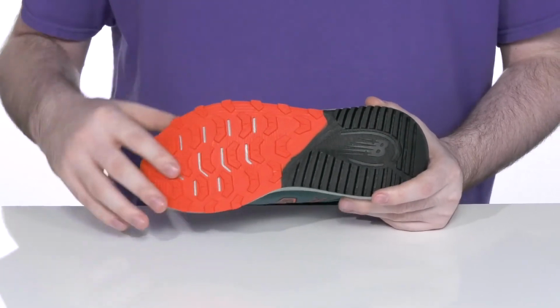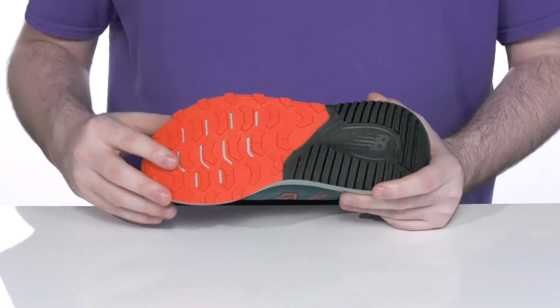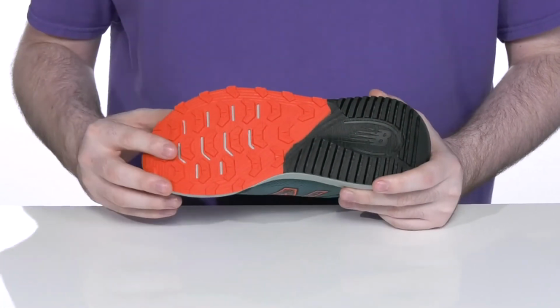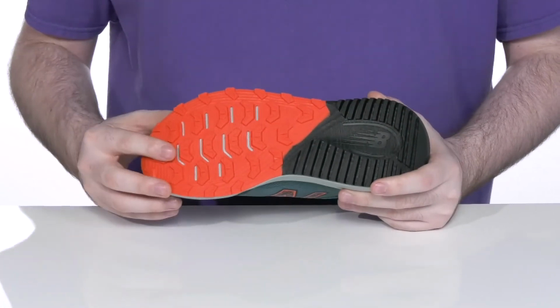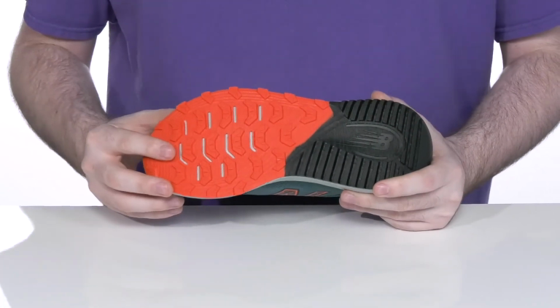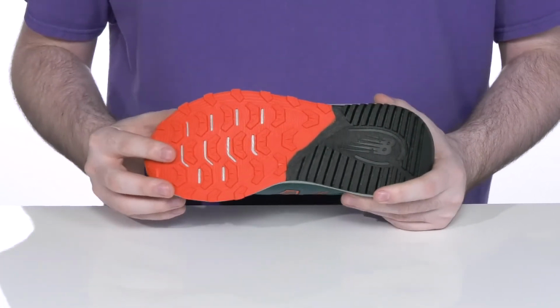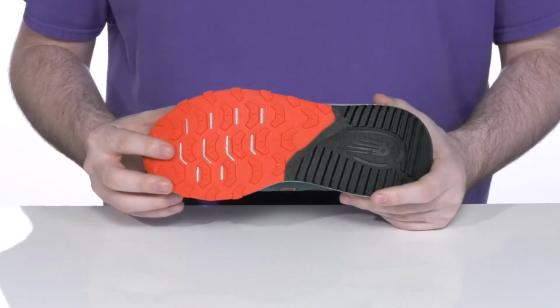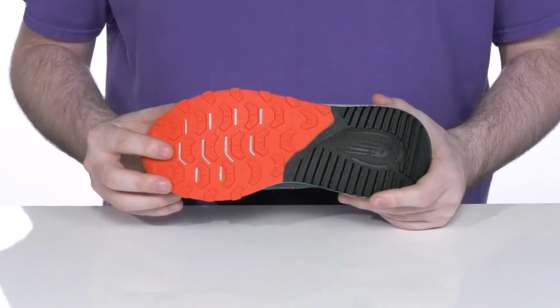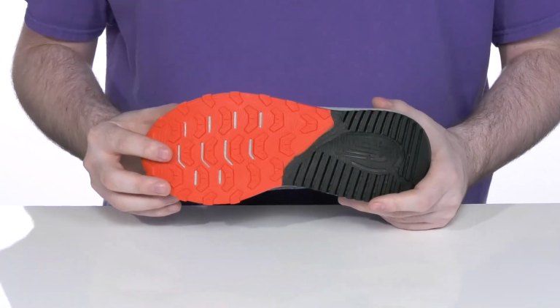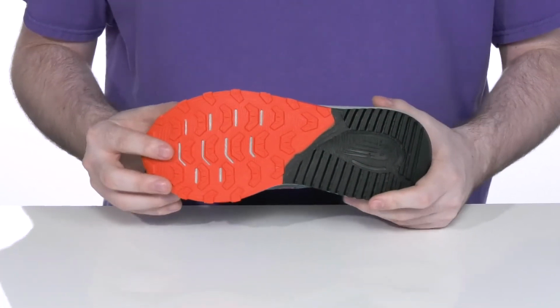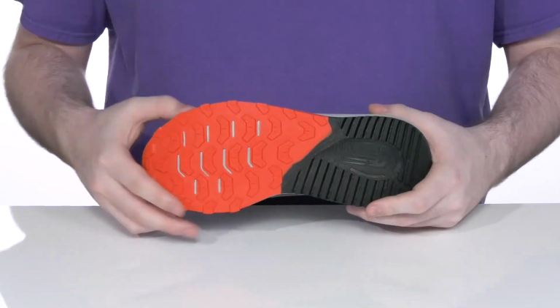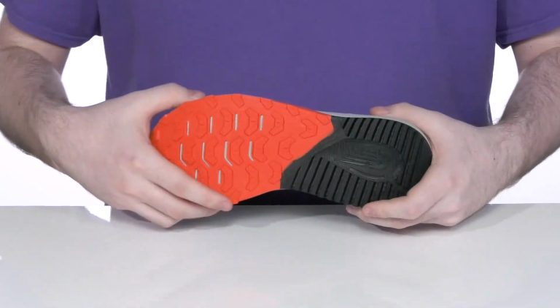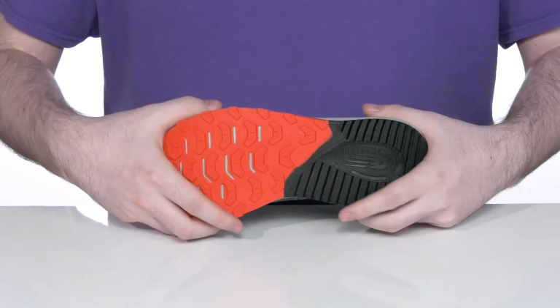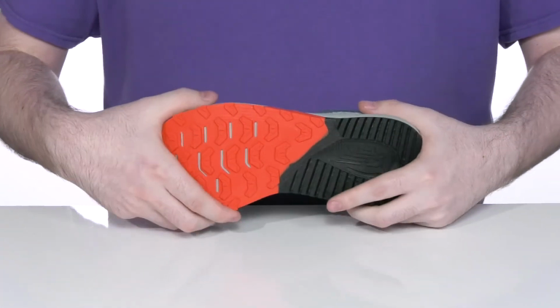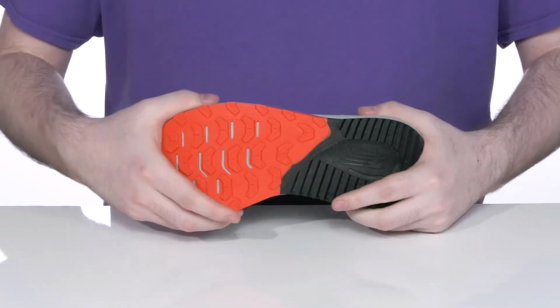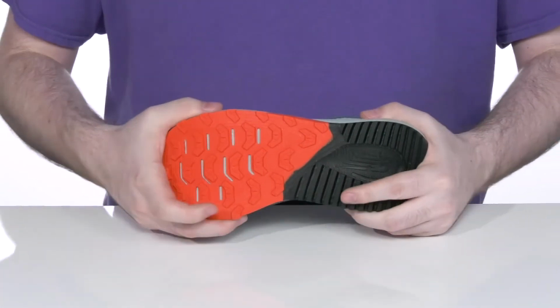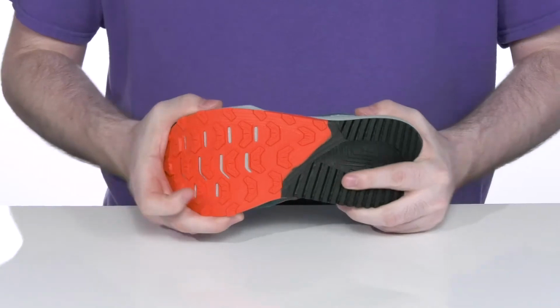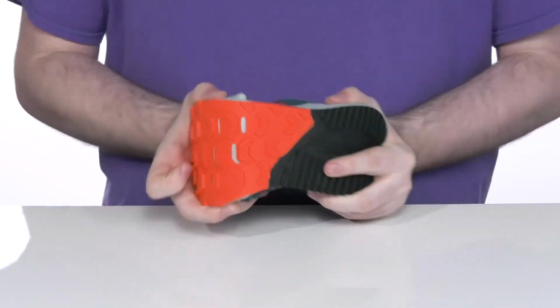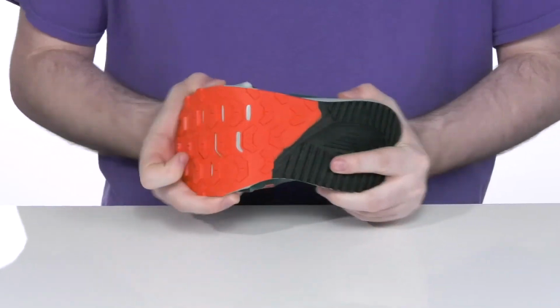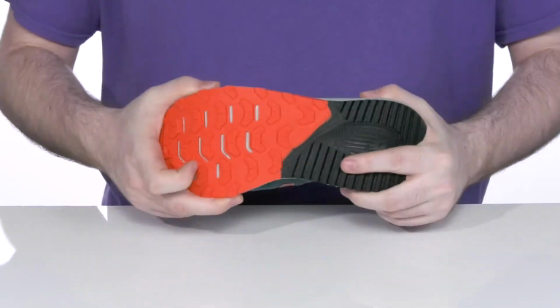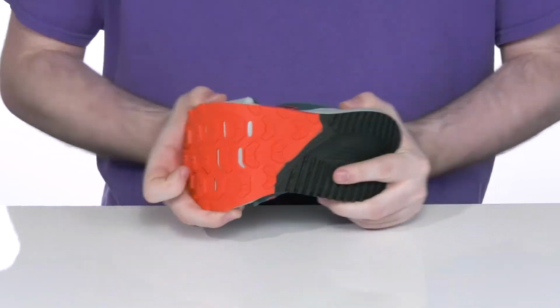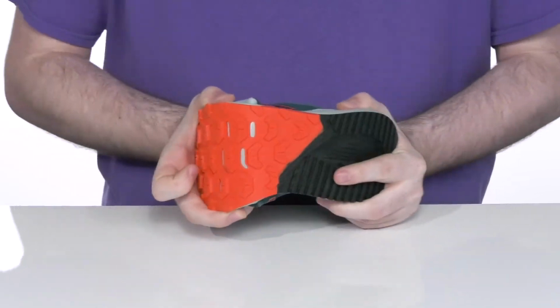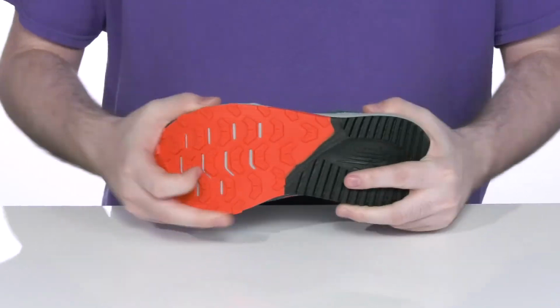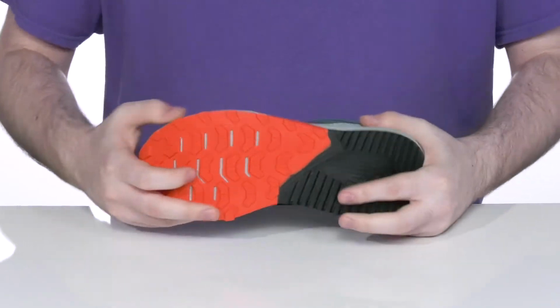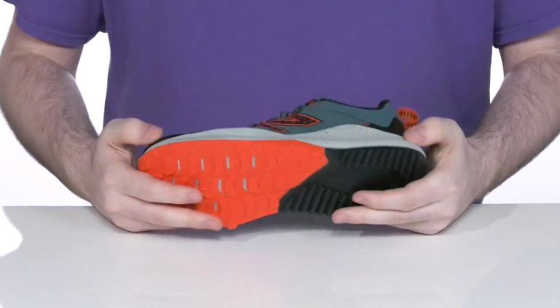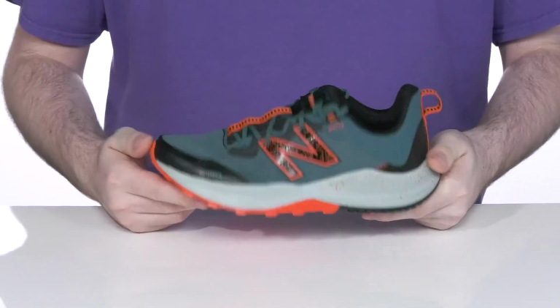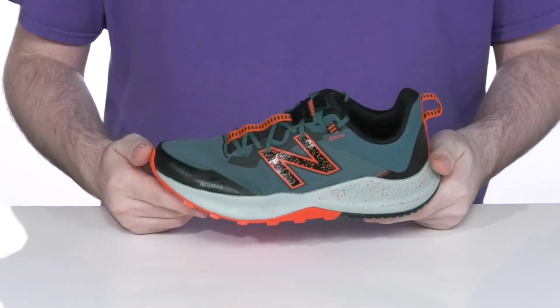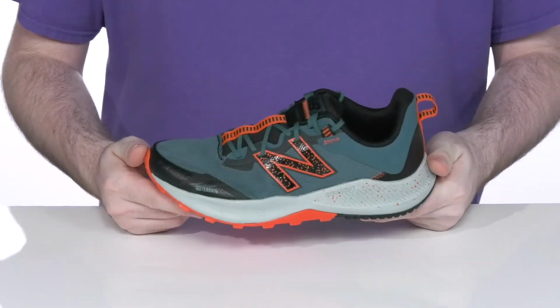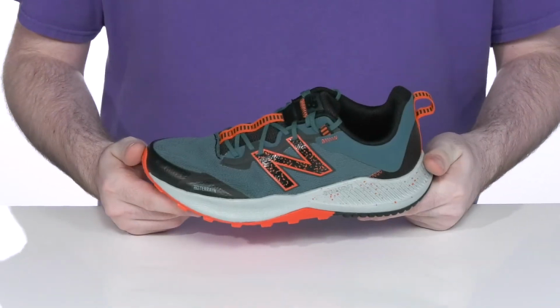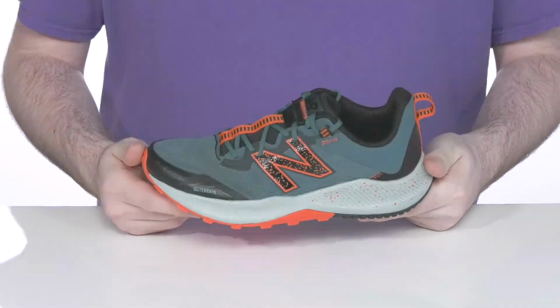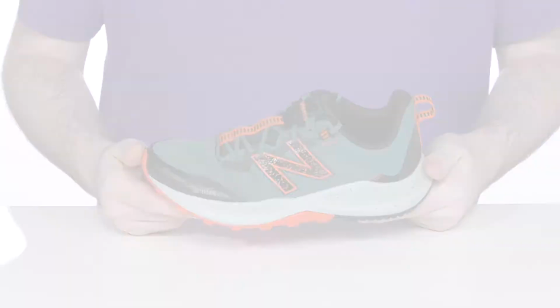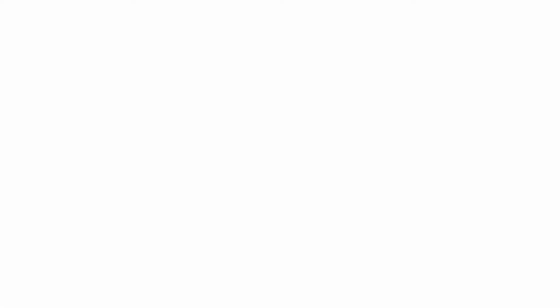Flat style lugs give it extra security and extra flex.